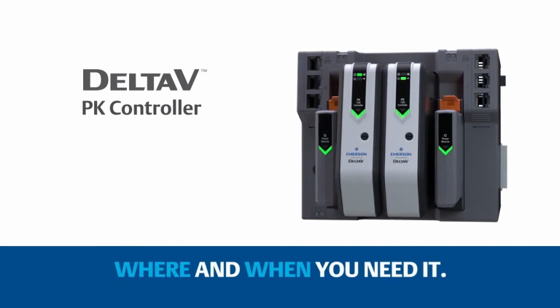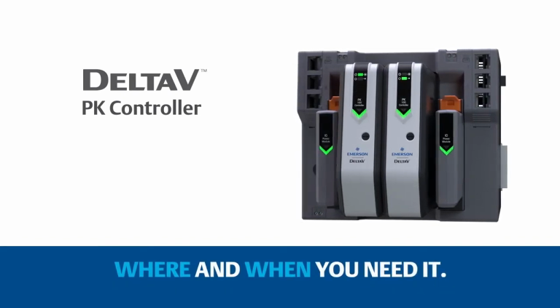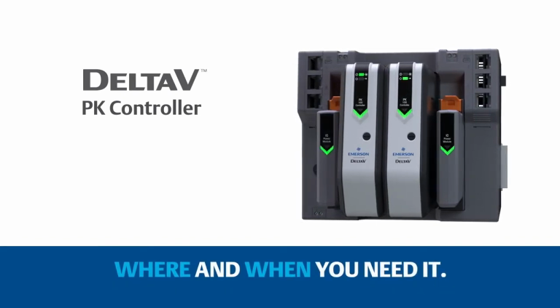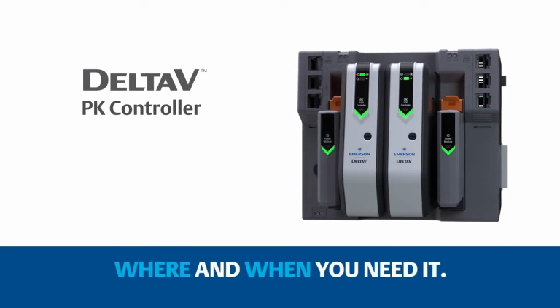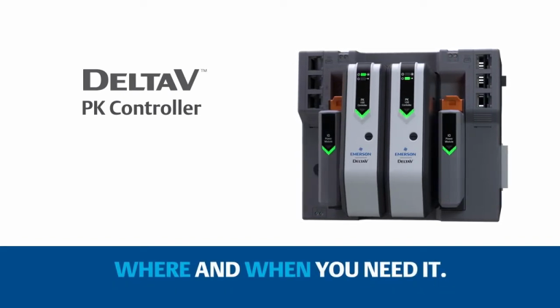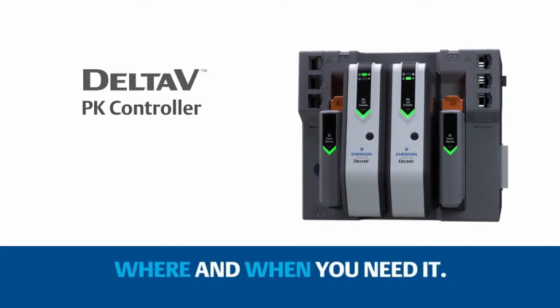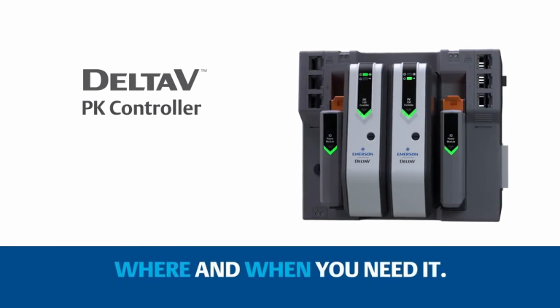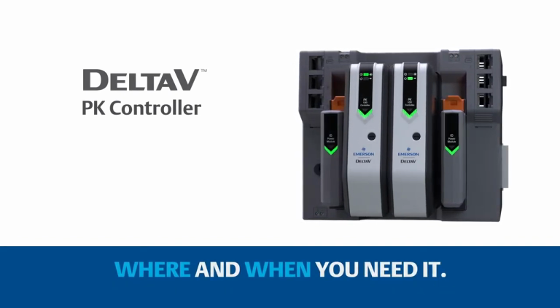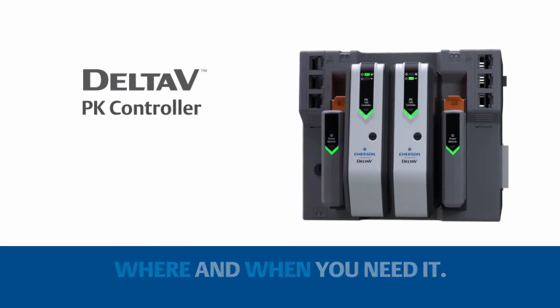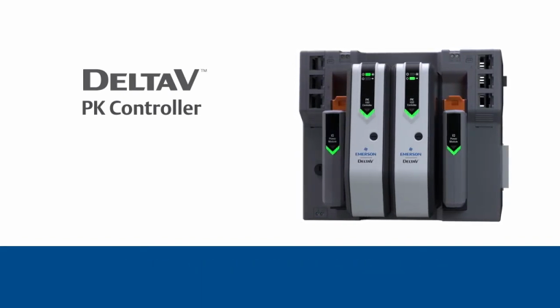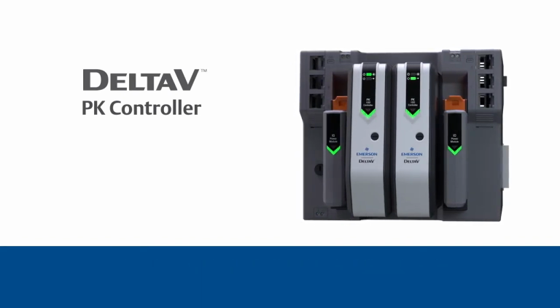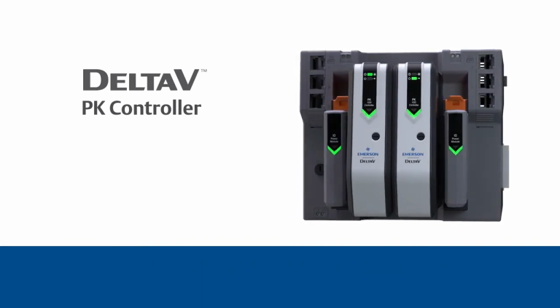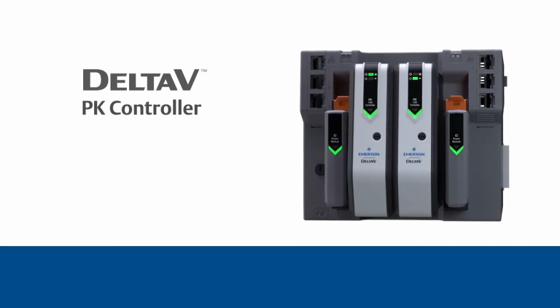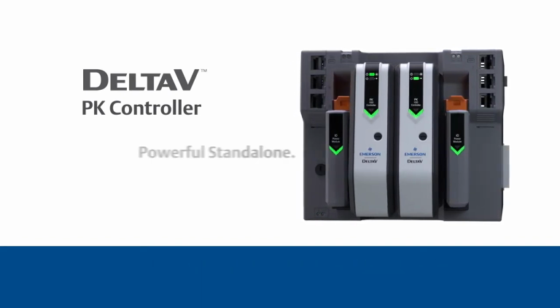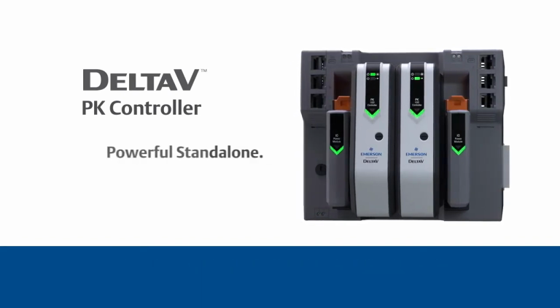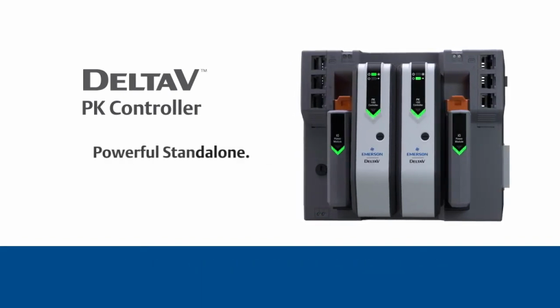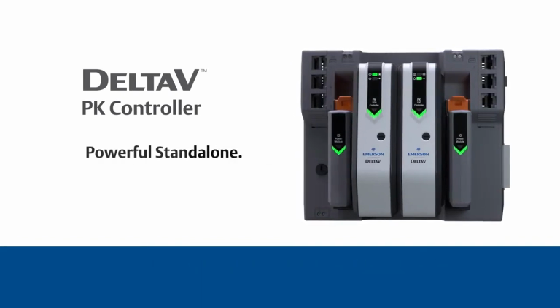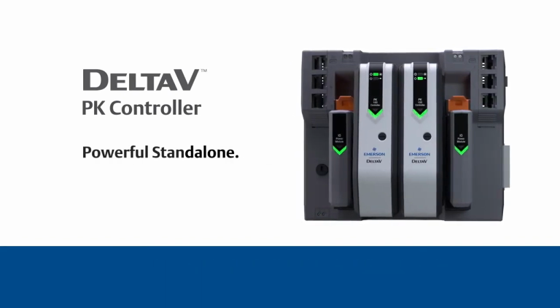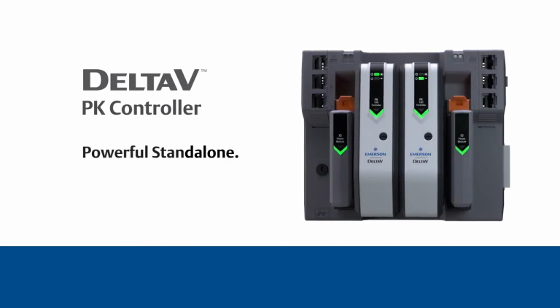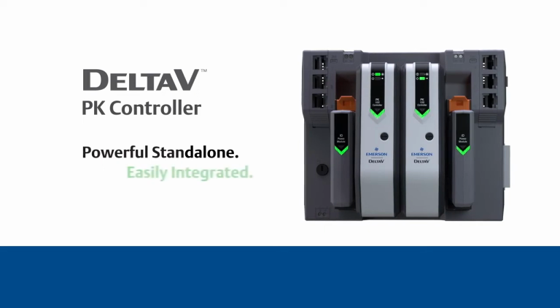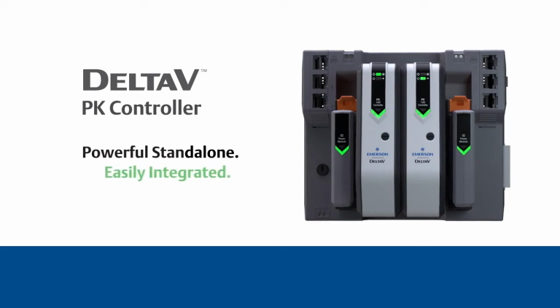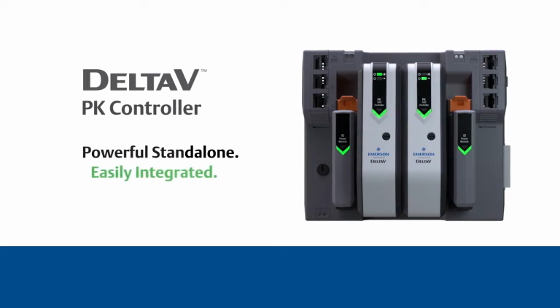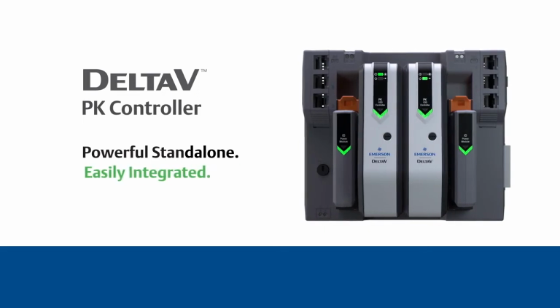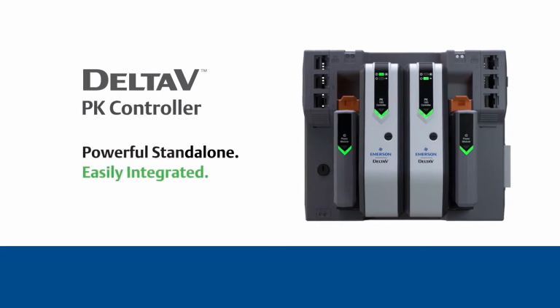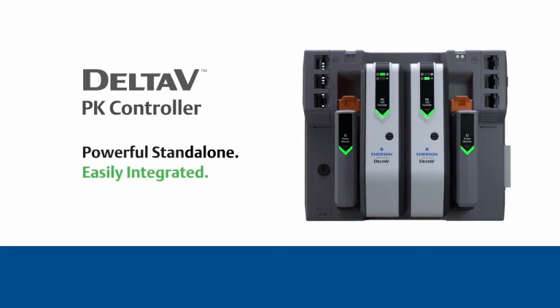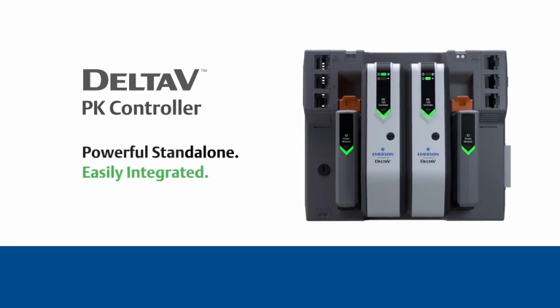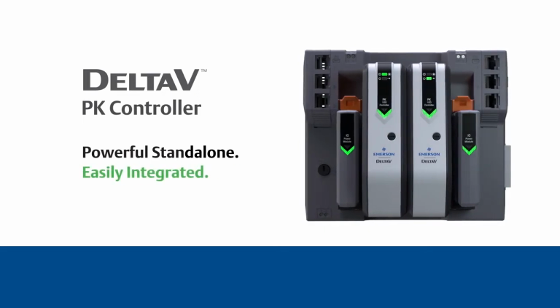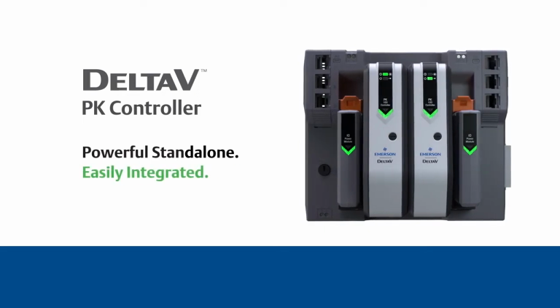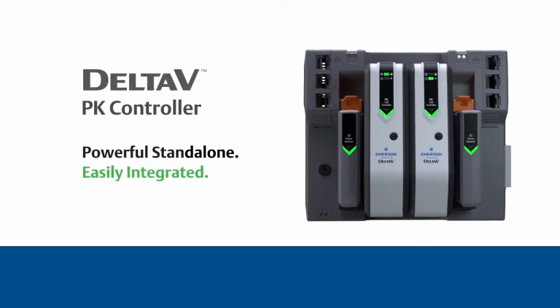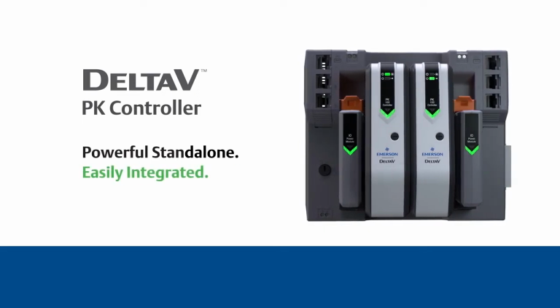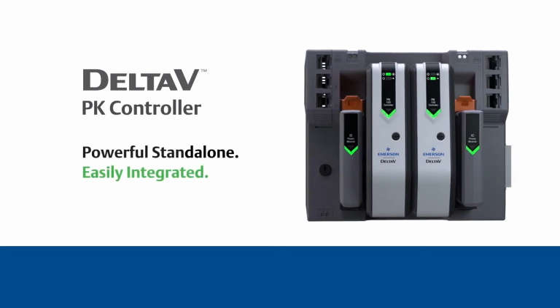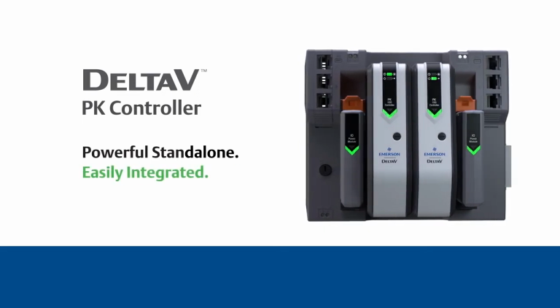Emerson's Delta V PK controller. Powerful standalone. Easily integrated.